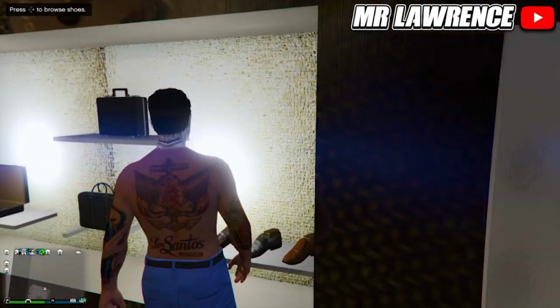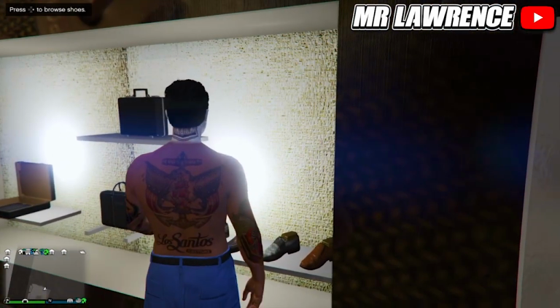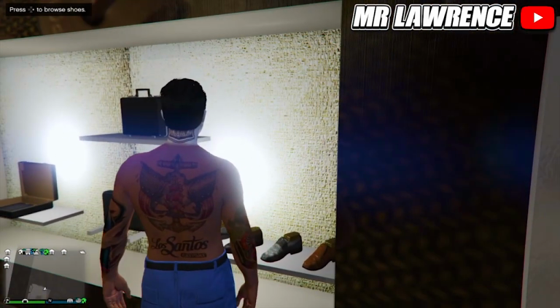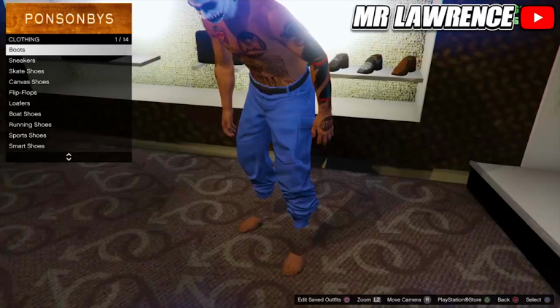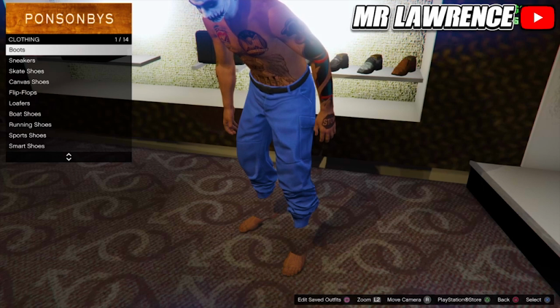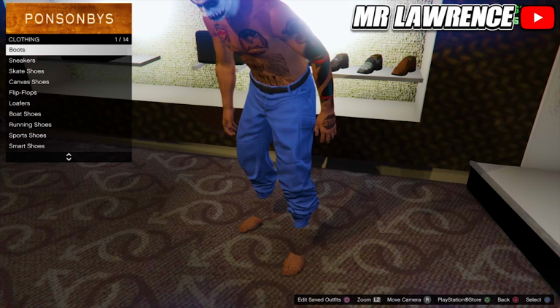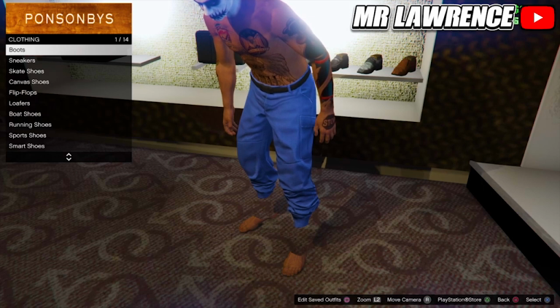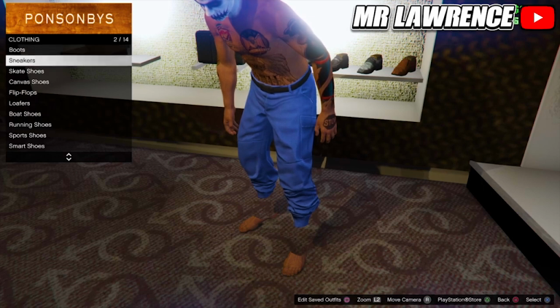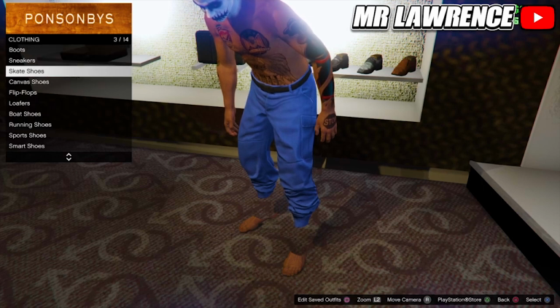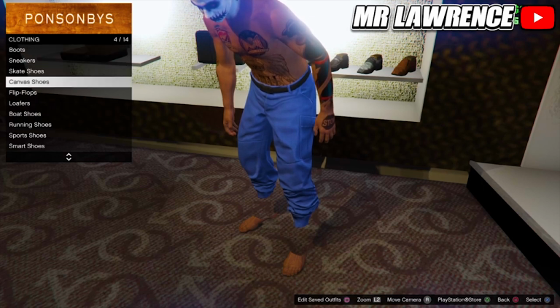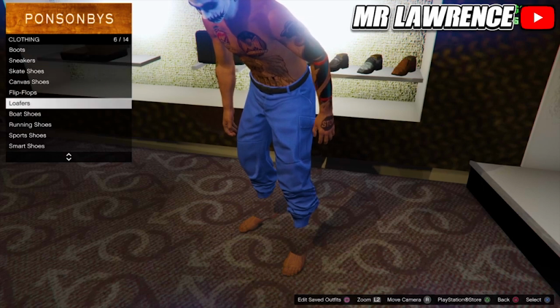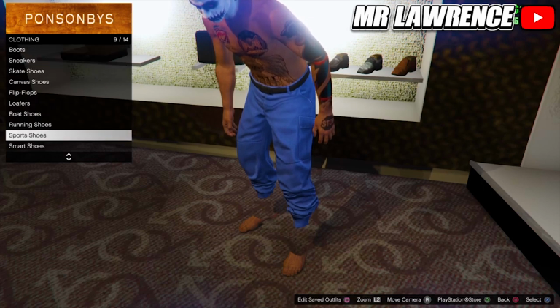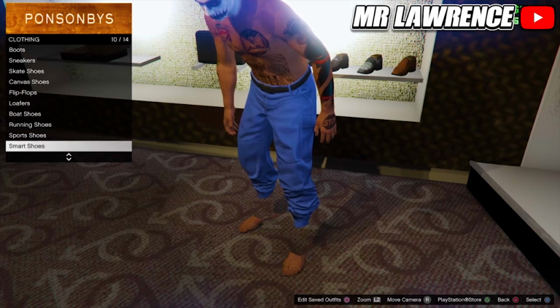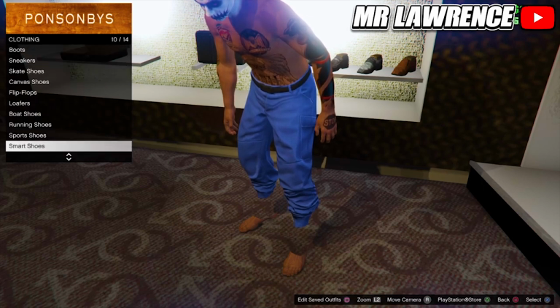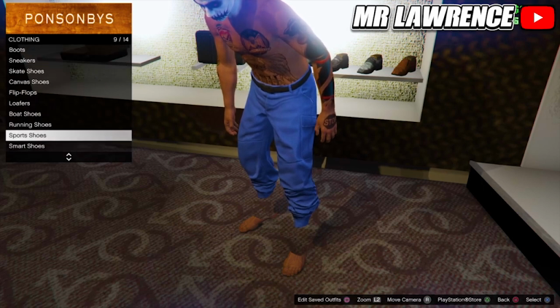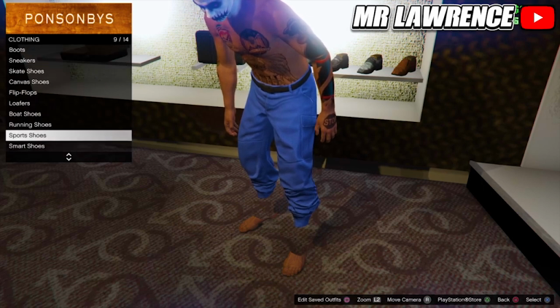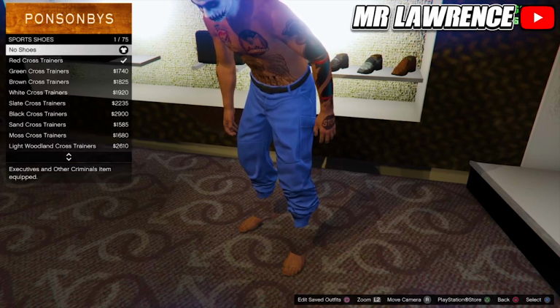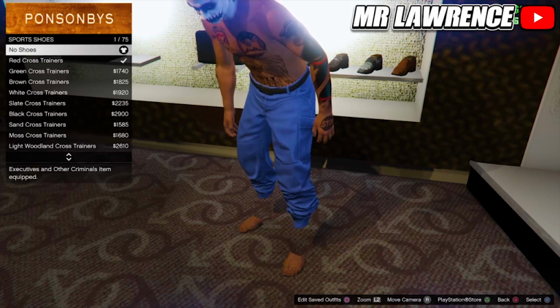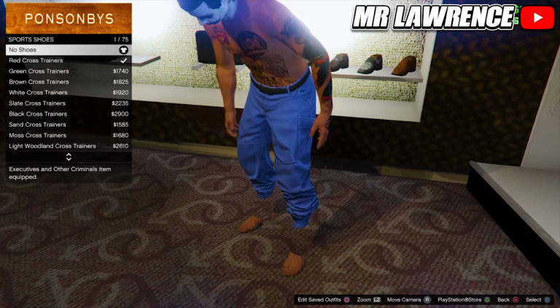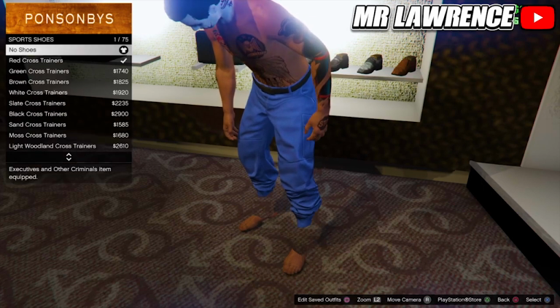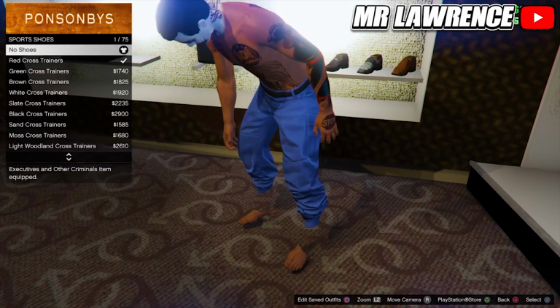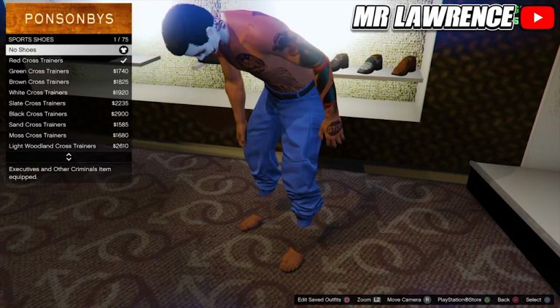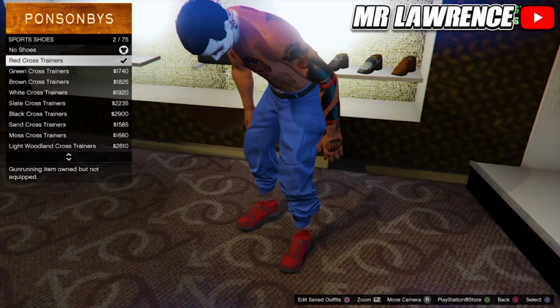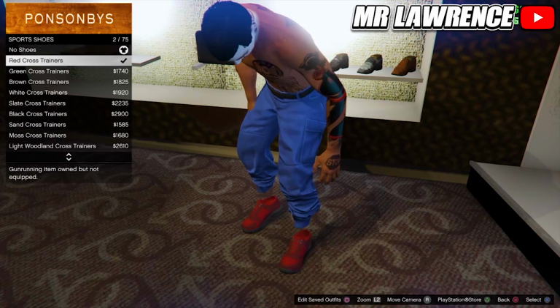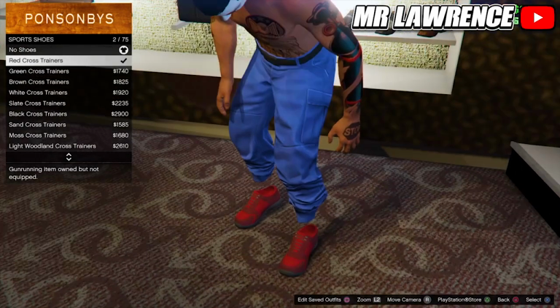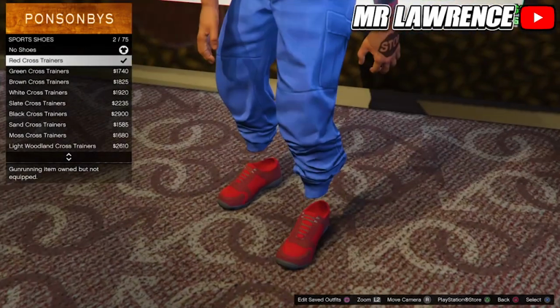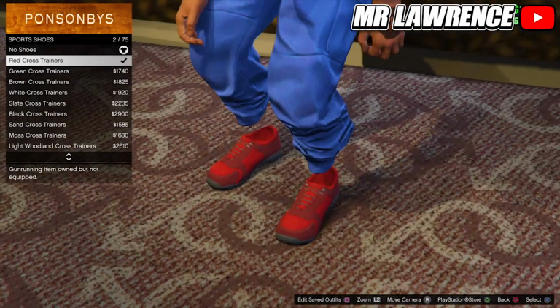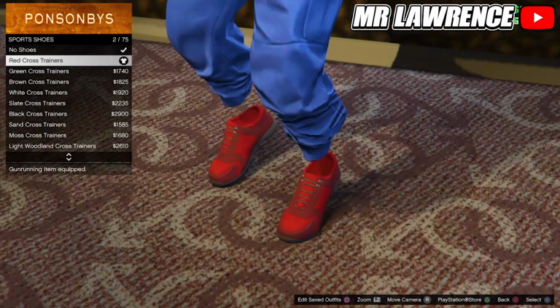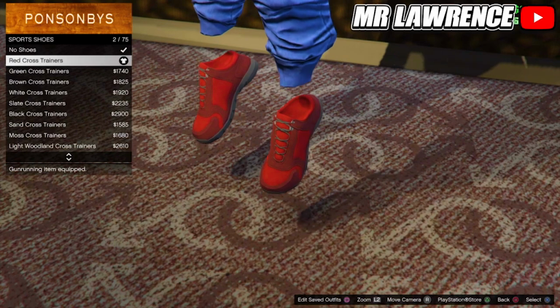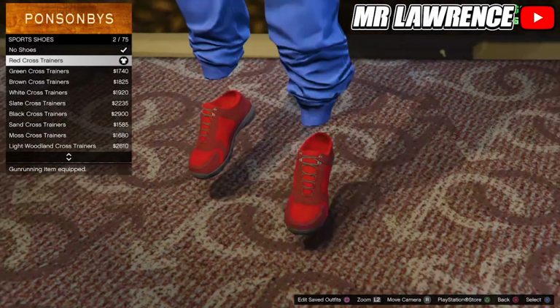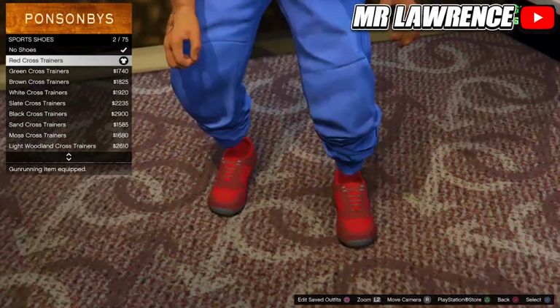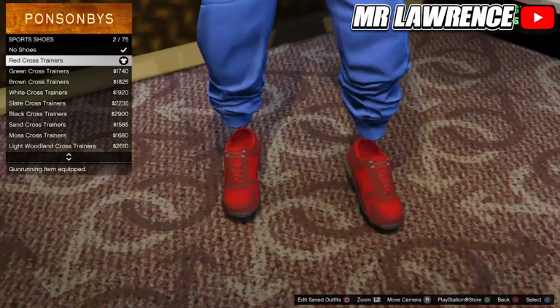Then go to Sports Shoes and buy the Red Cross Trainers. This will allow you to merge any shoes onto the outfit.